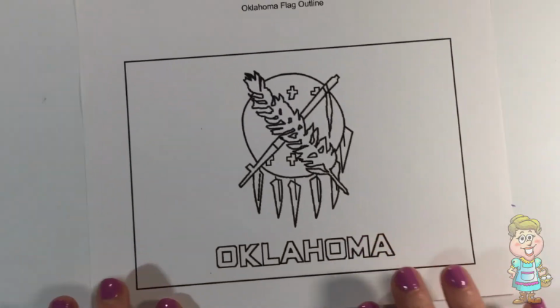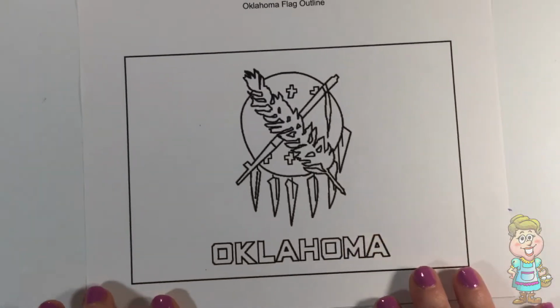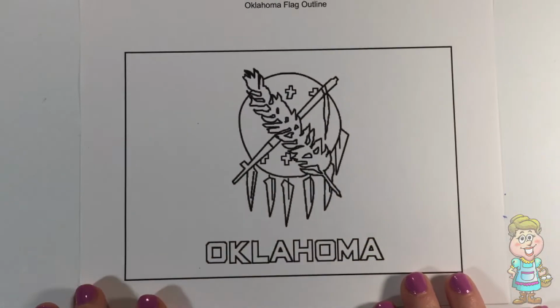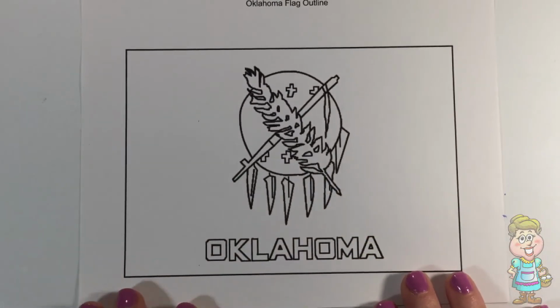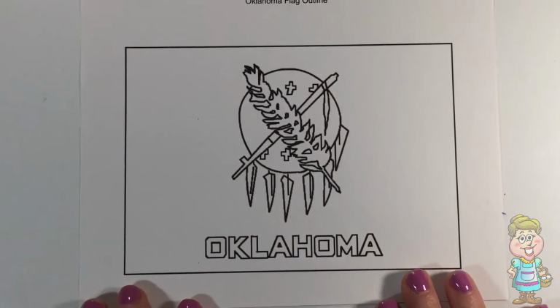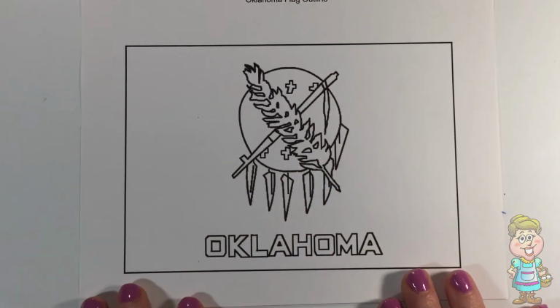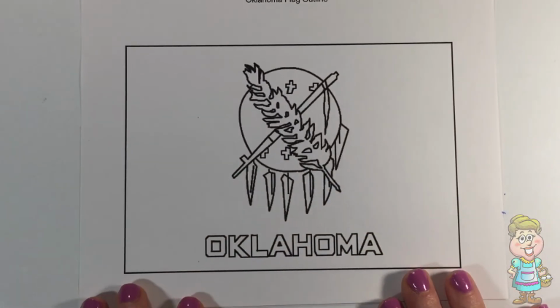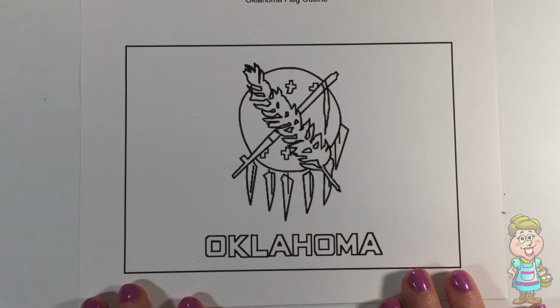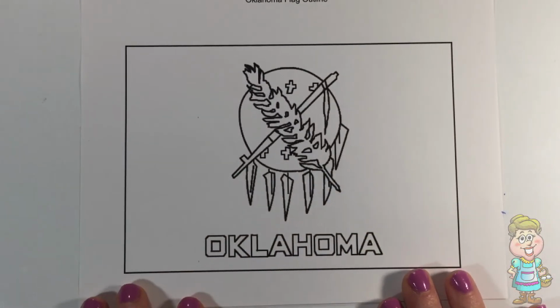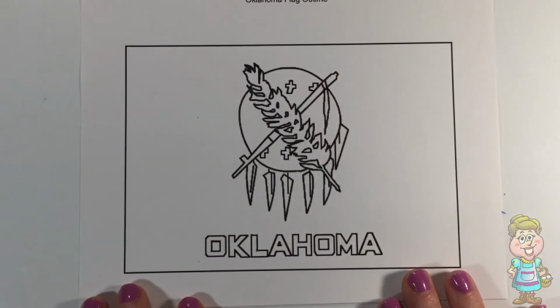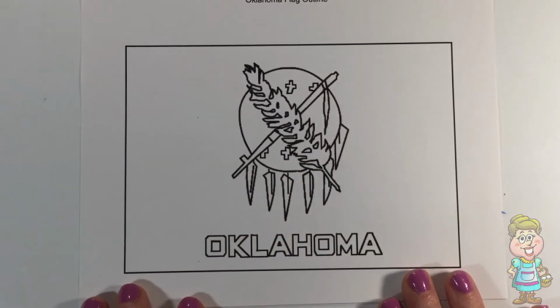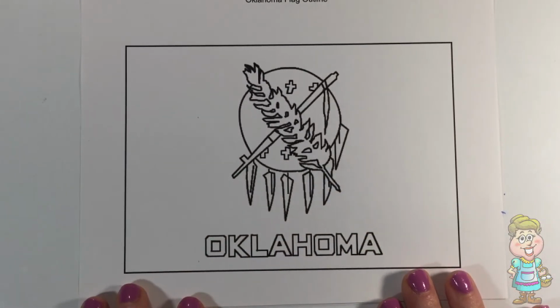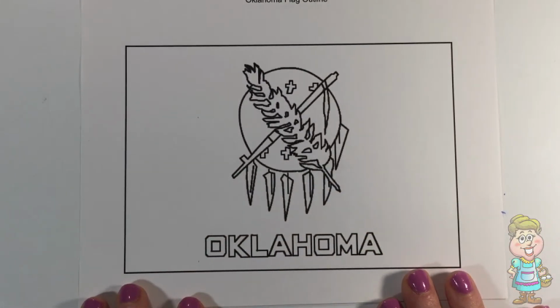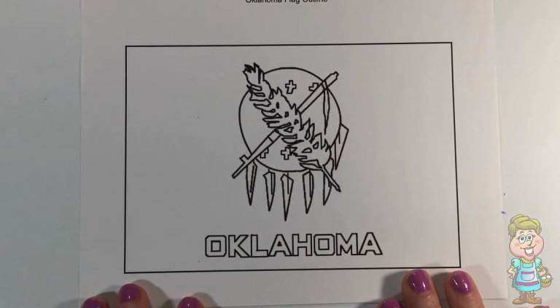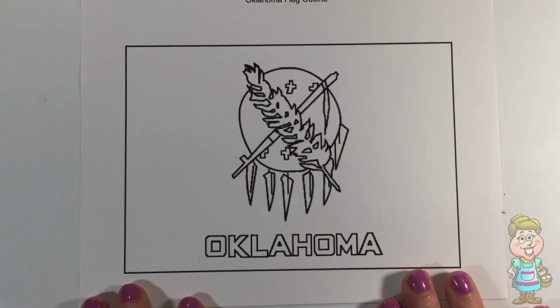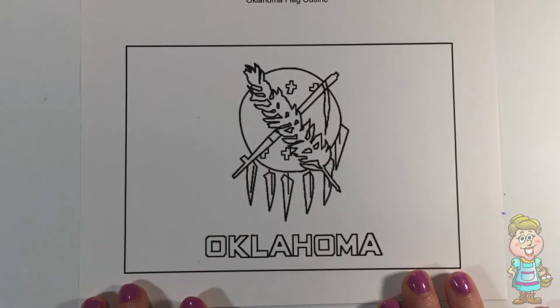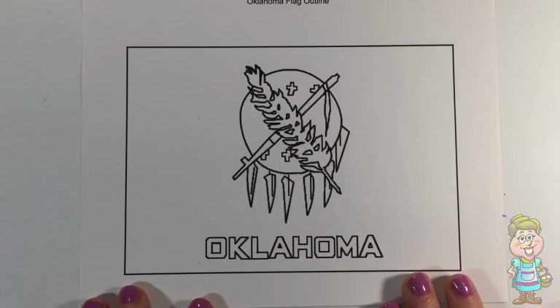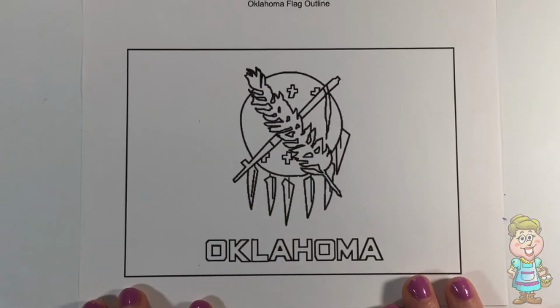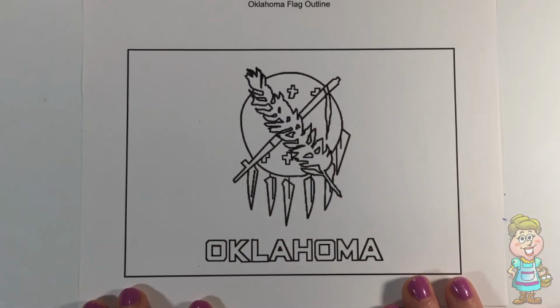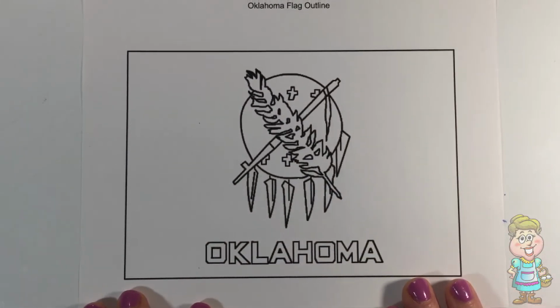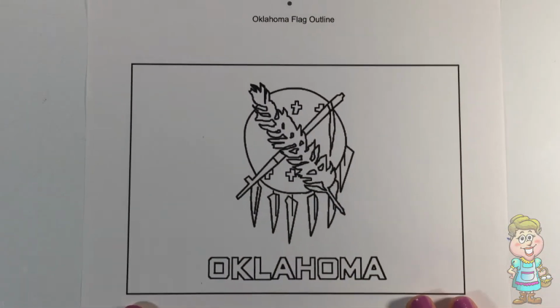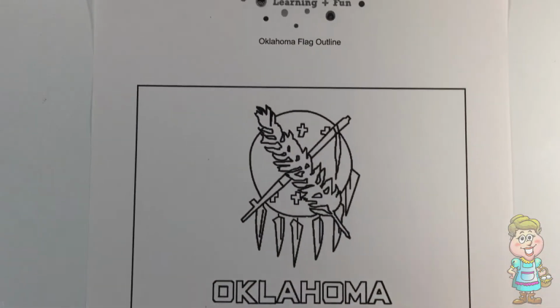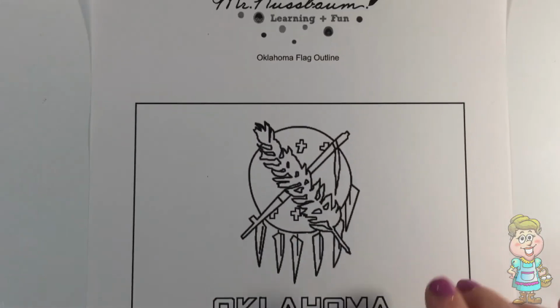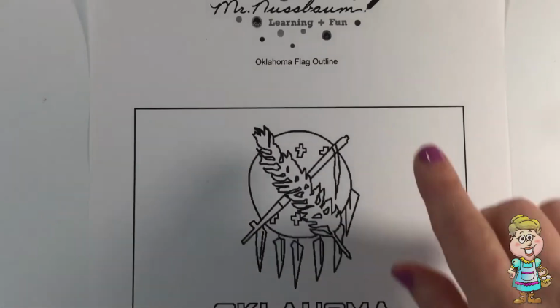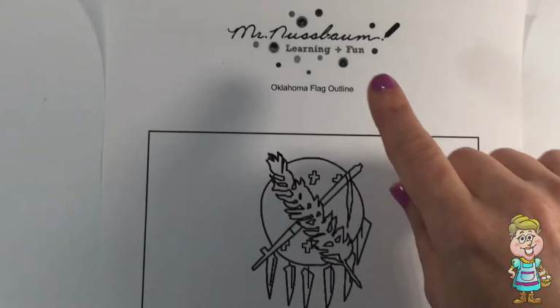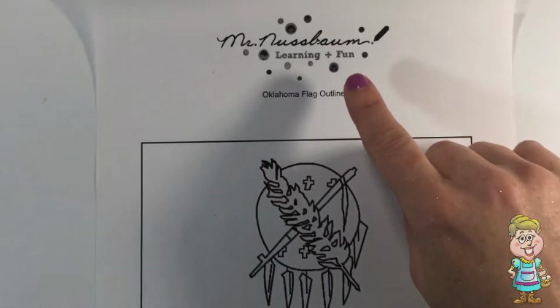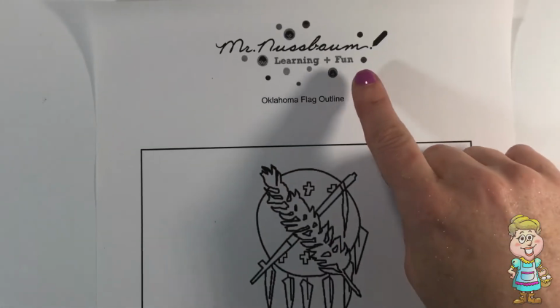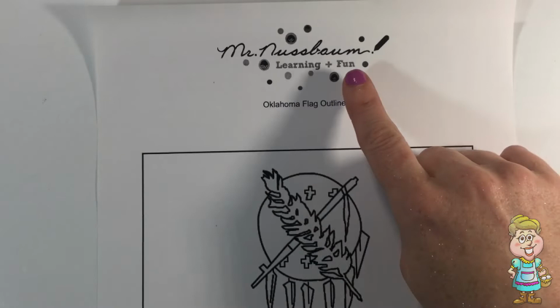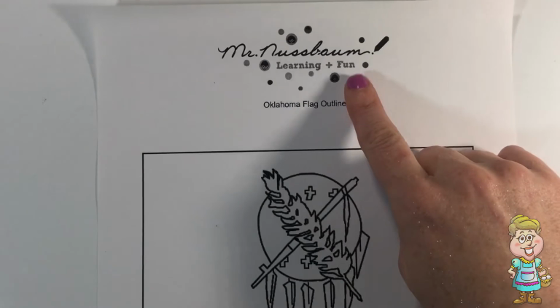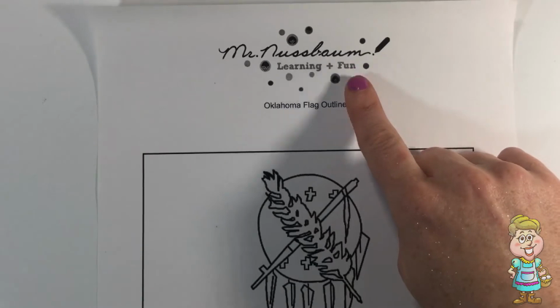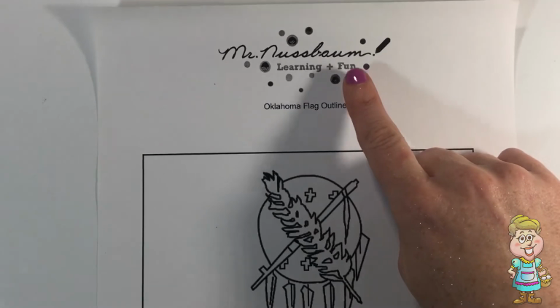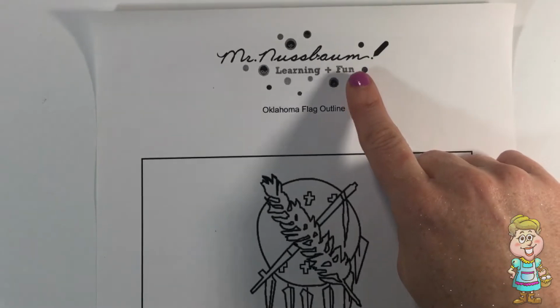Let's color the flag of Oklahoma. Thanks, Mr. Nussbaum.